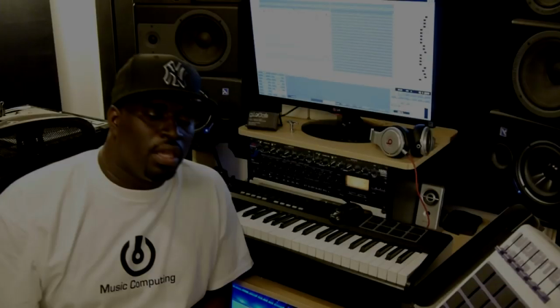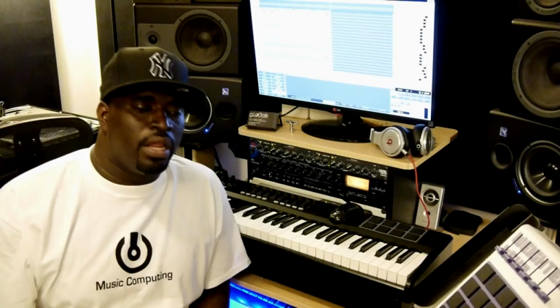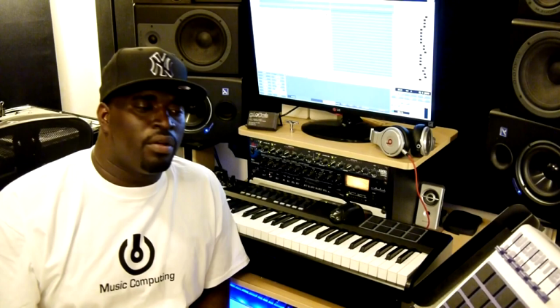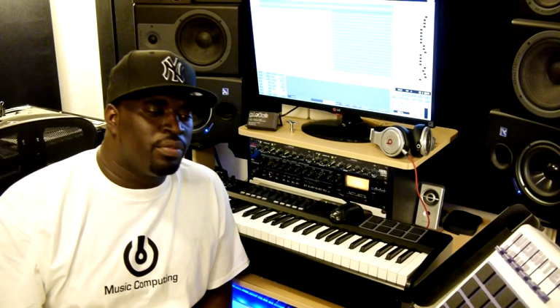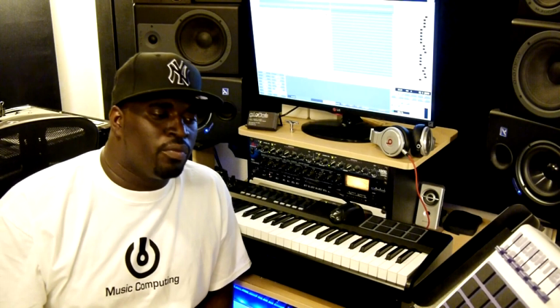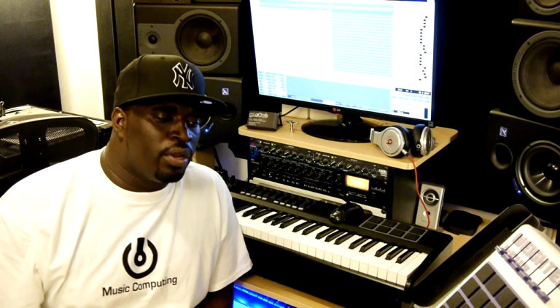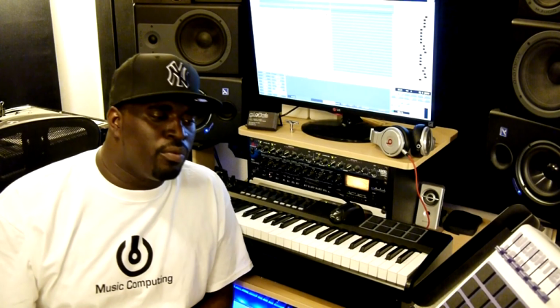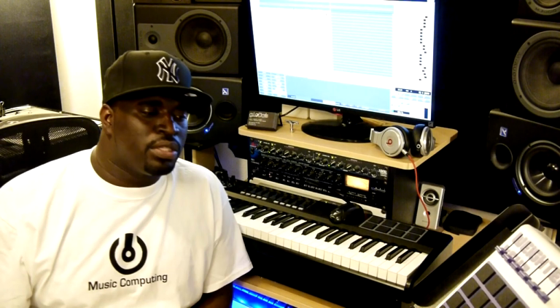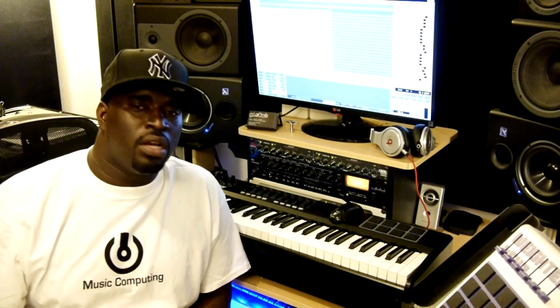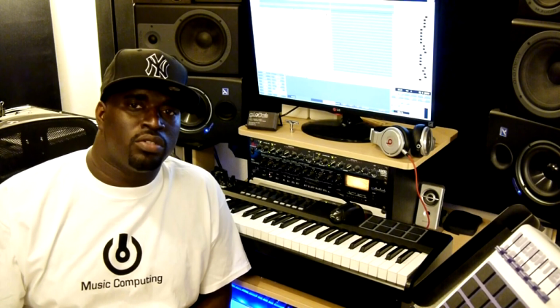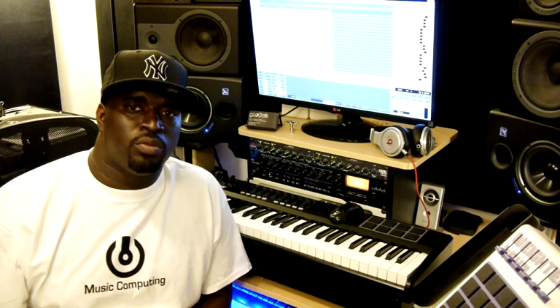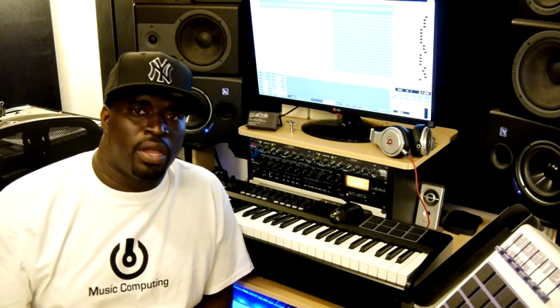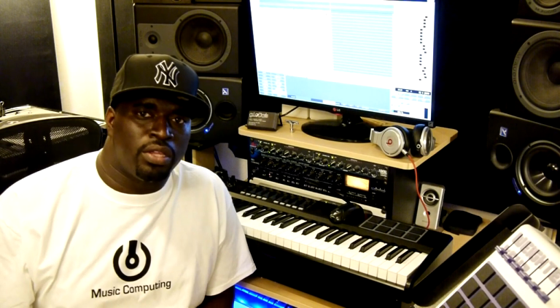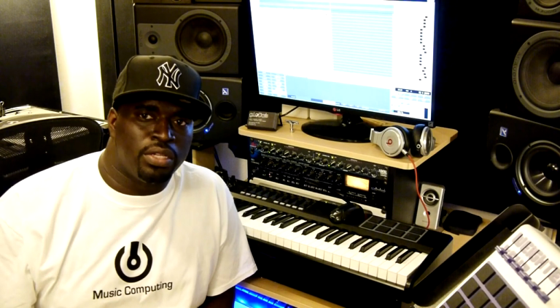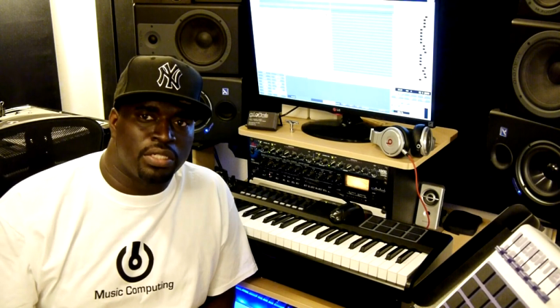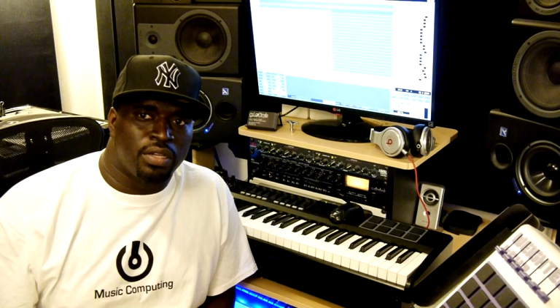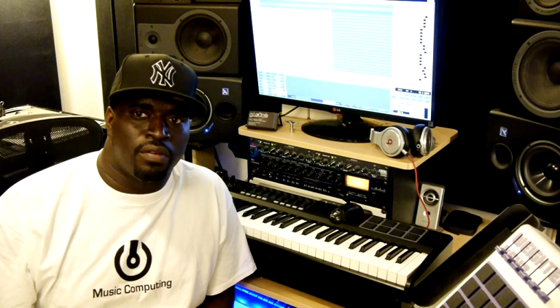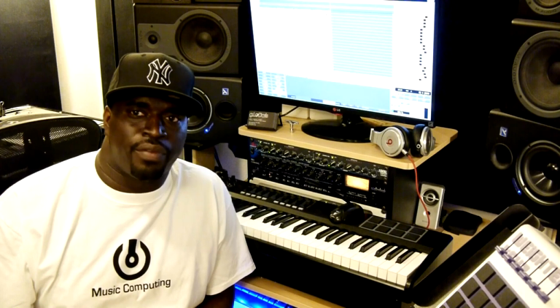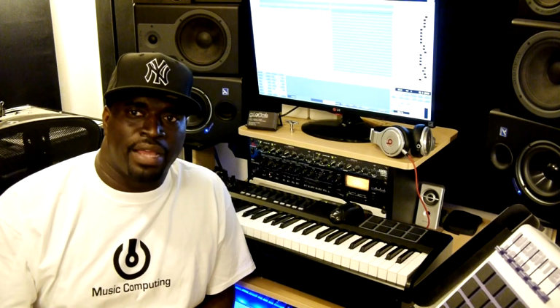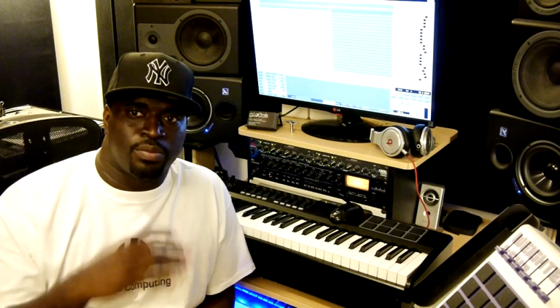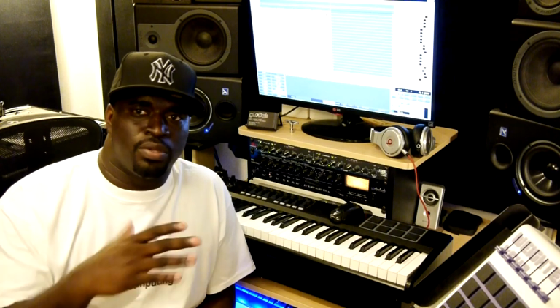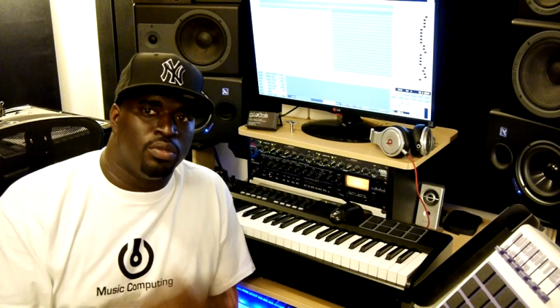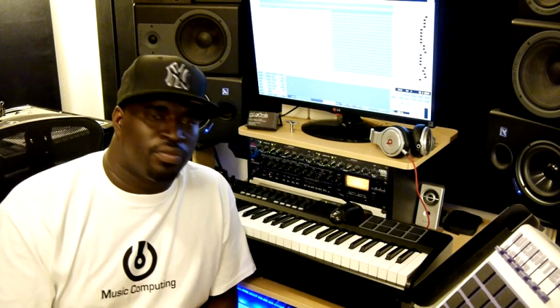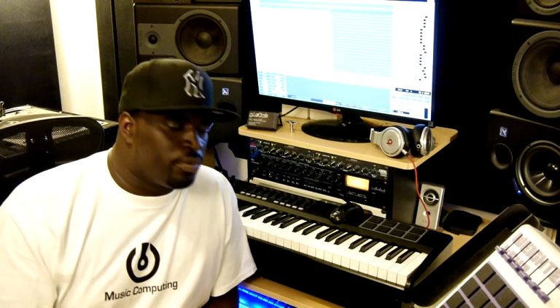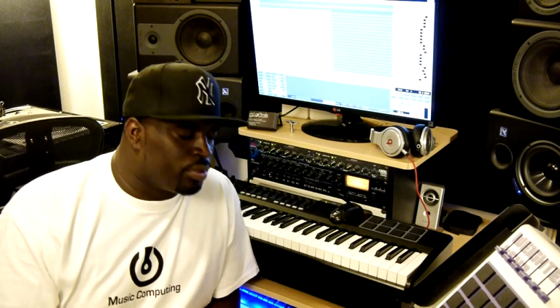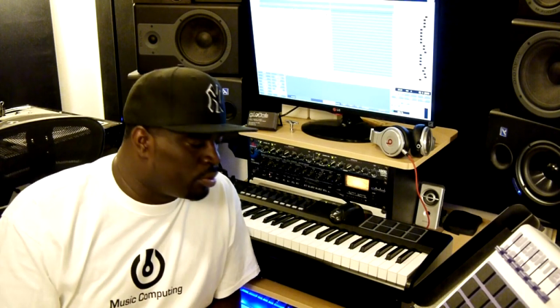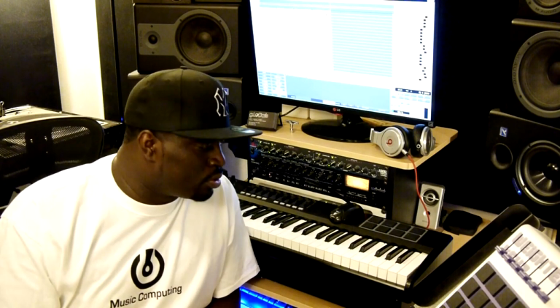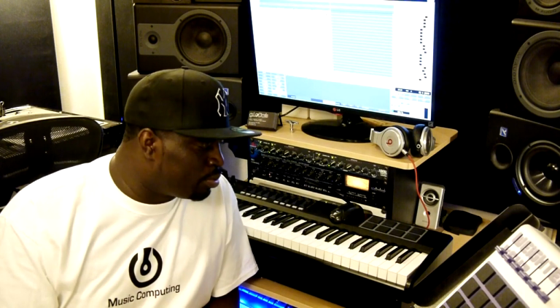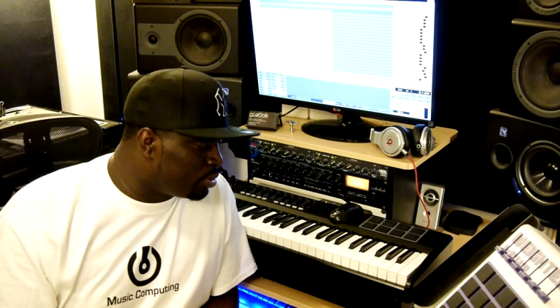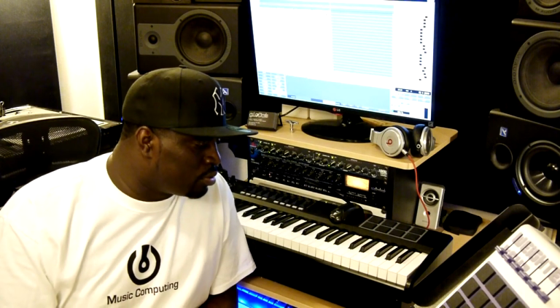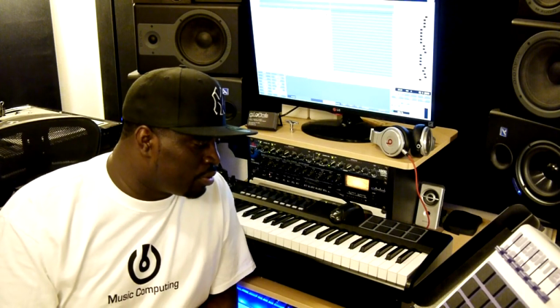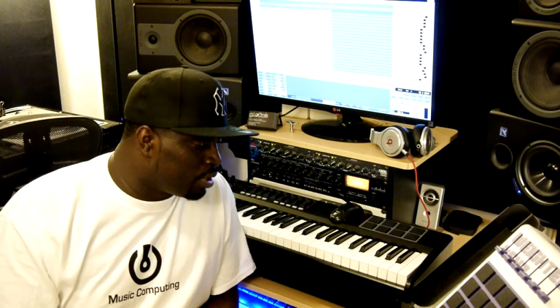What I want to talk to you about here, just as a producer from producer to producer.